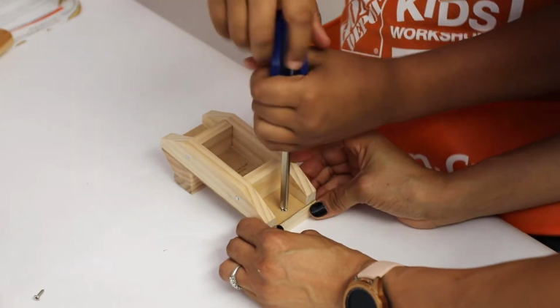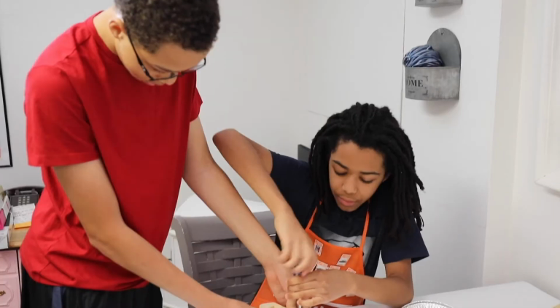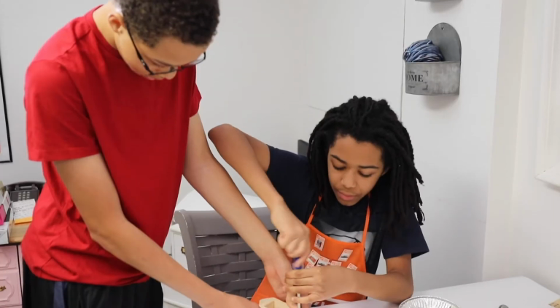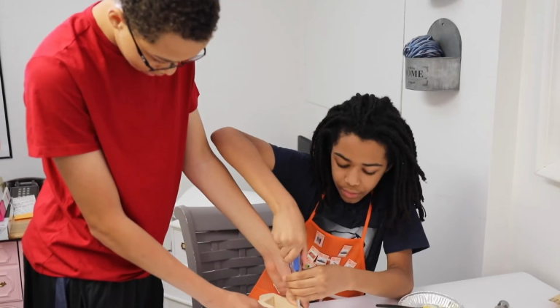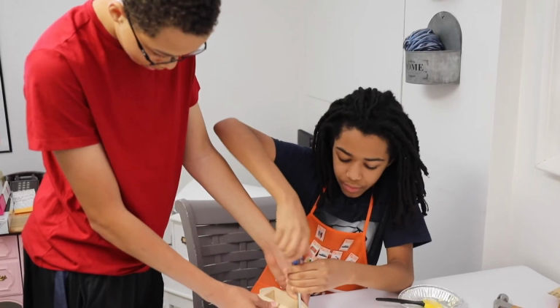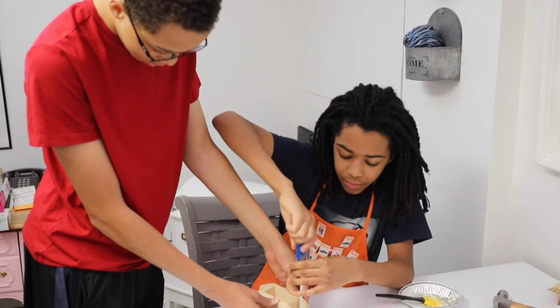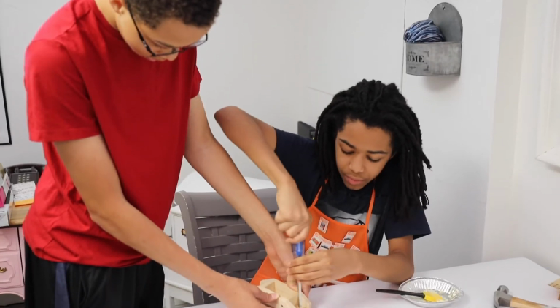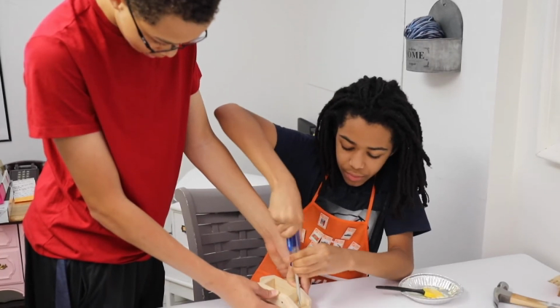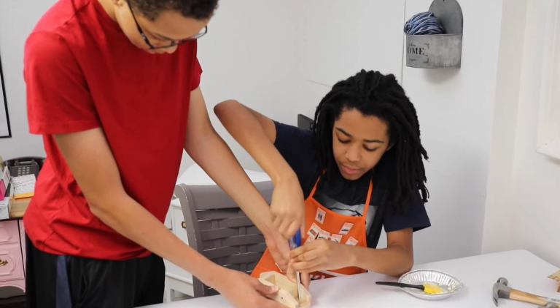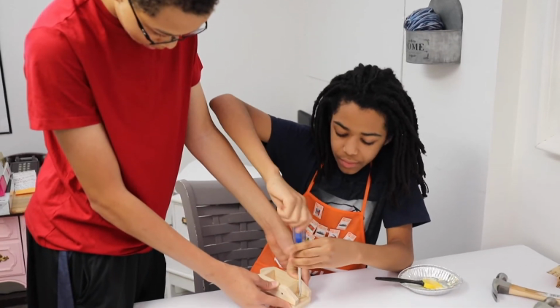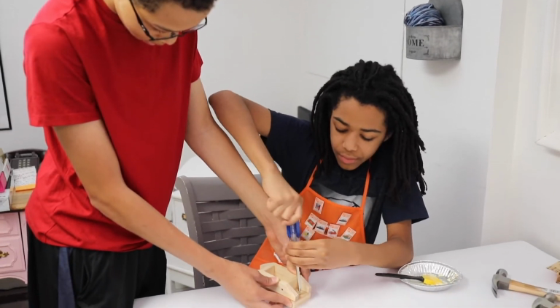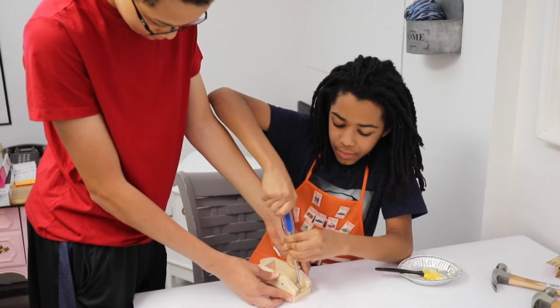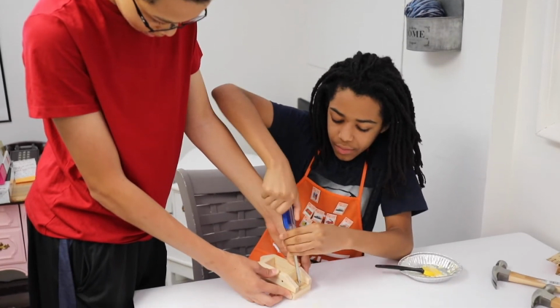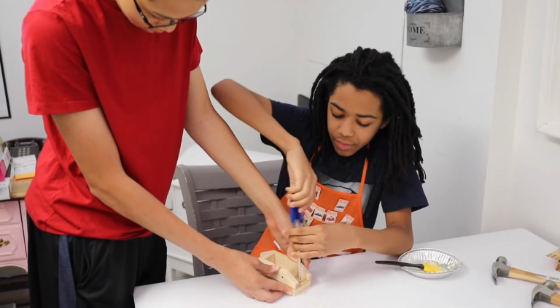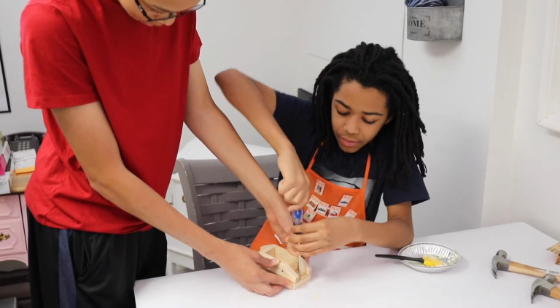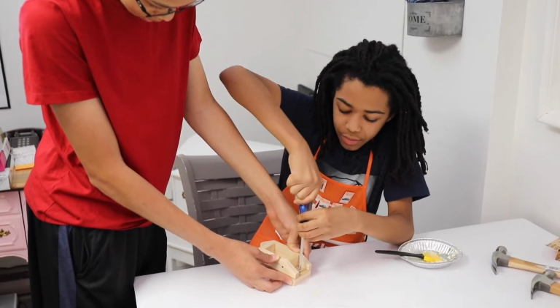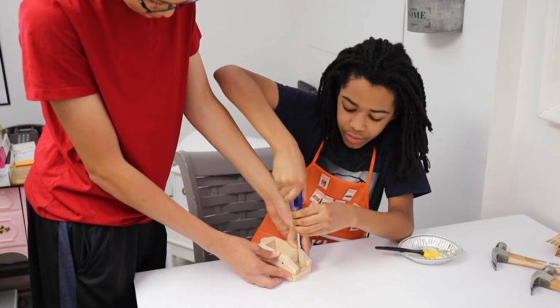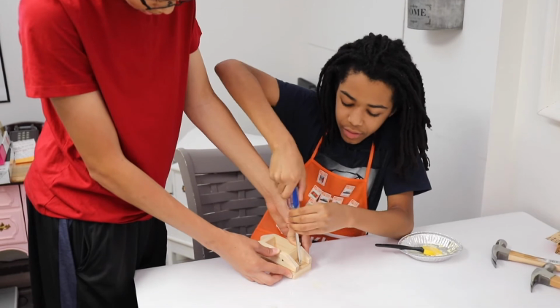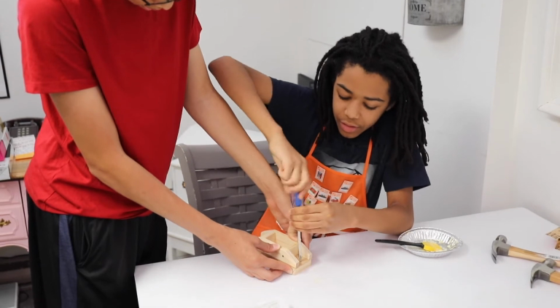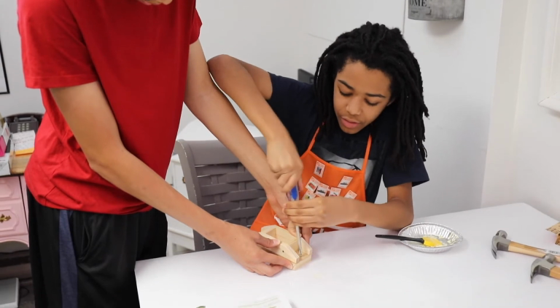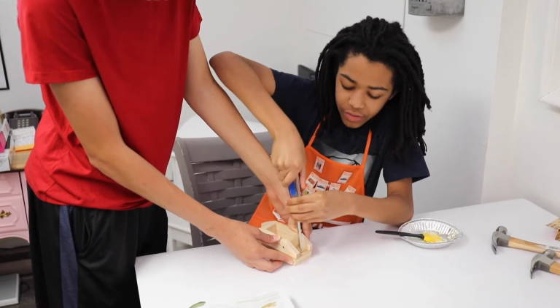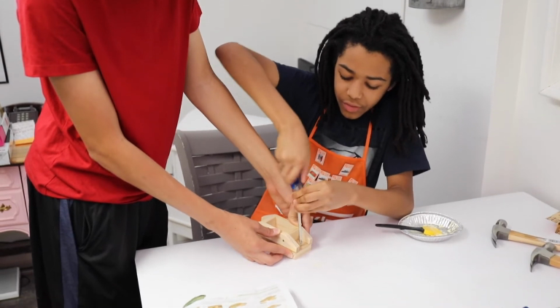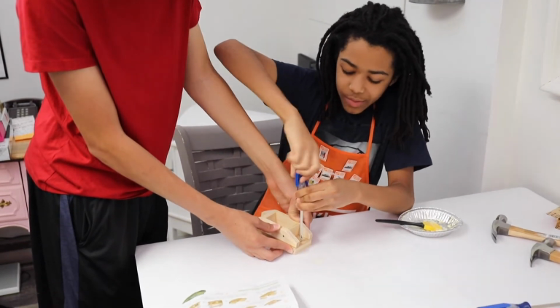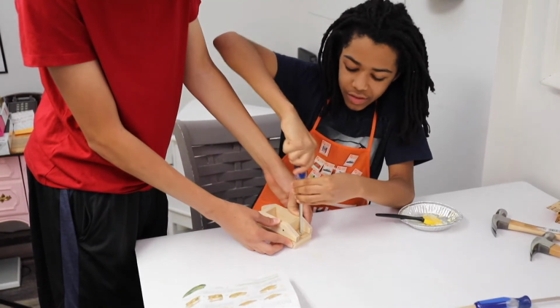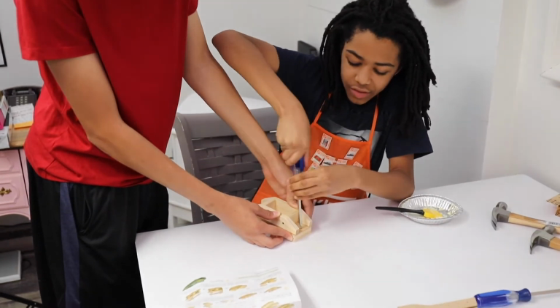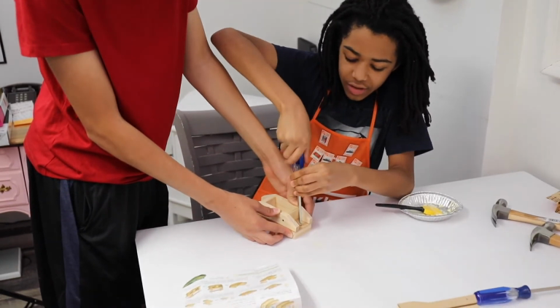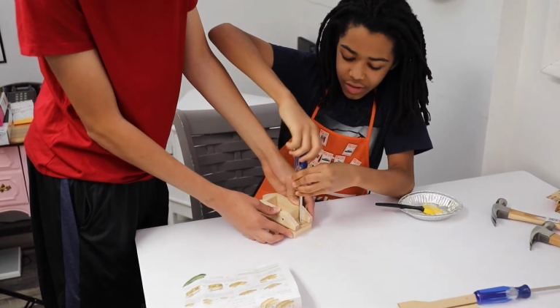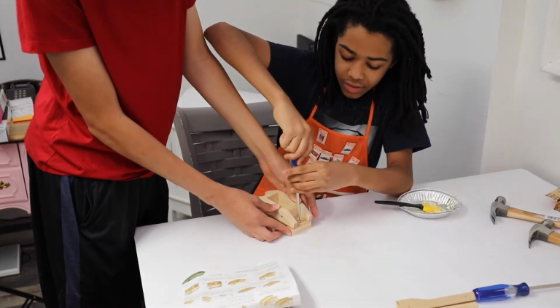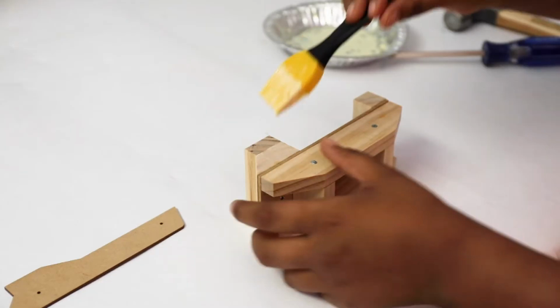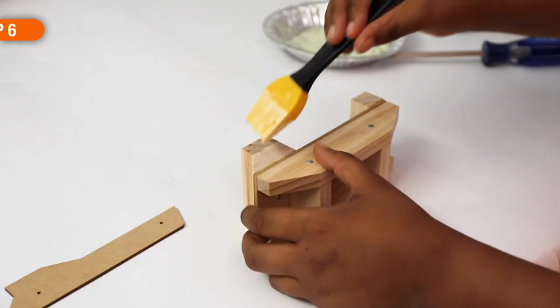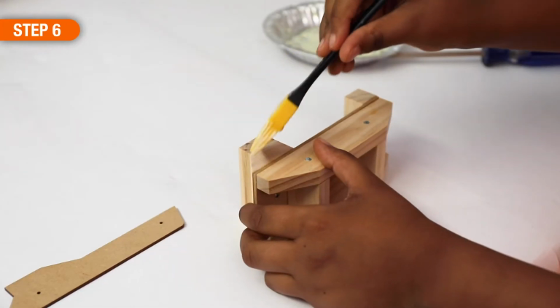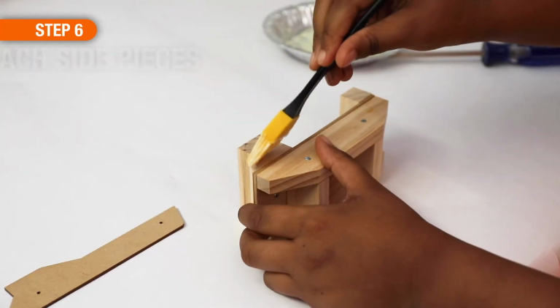Take the two screws that come with the kit and attach the pieces together. You'll also do the same for the back piece with one of the screws. This is a great opportunity for older siblings to help their younger siblings.